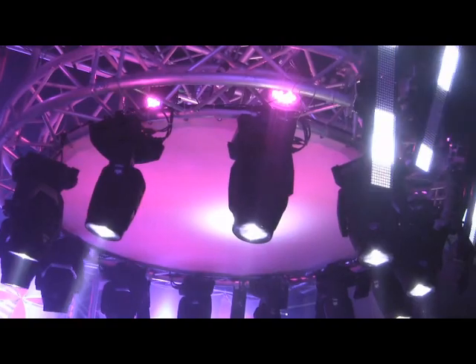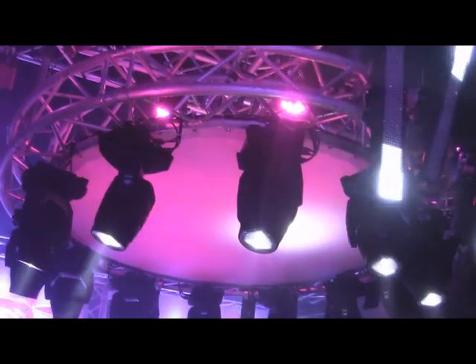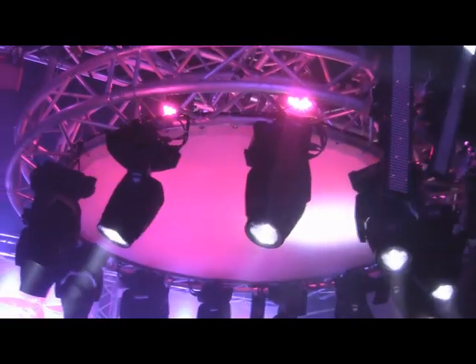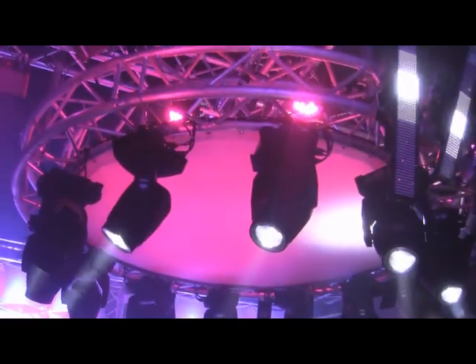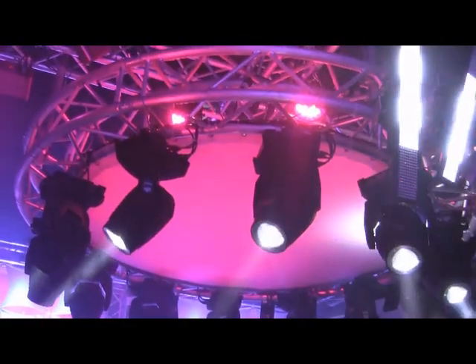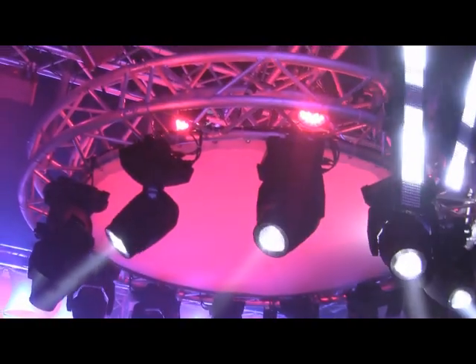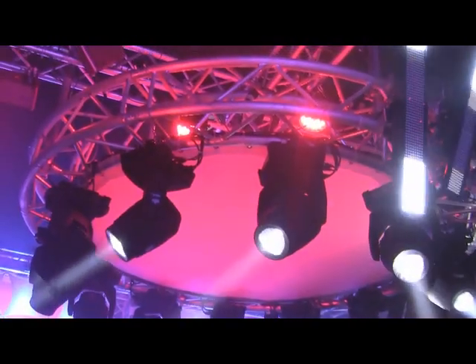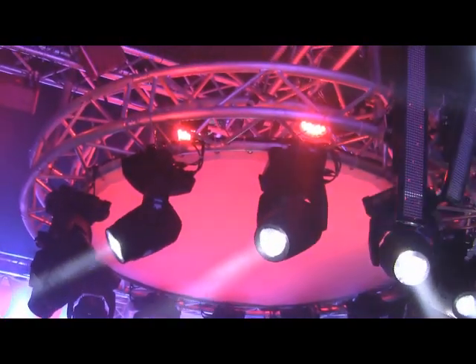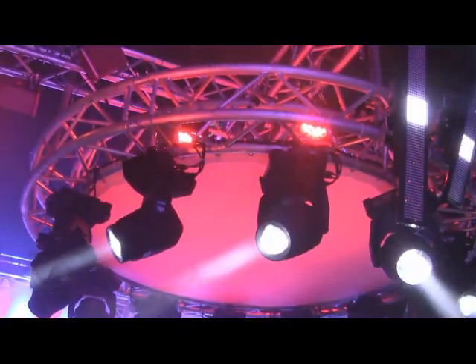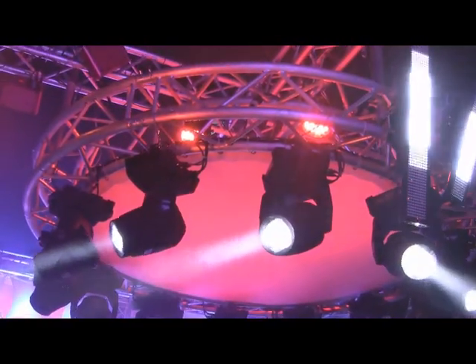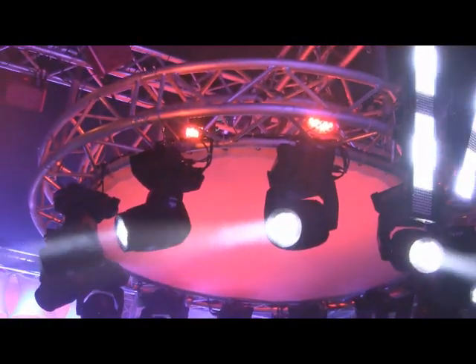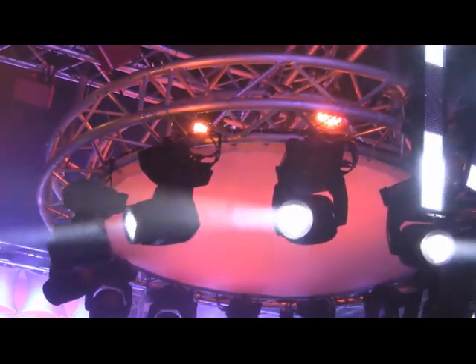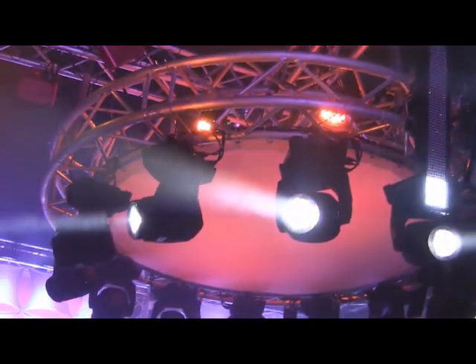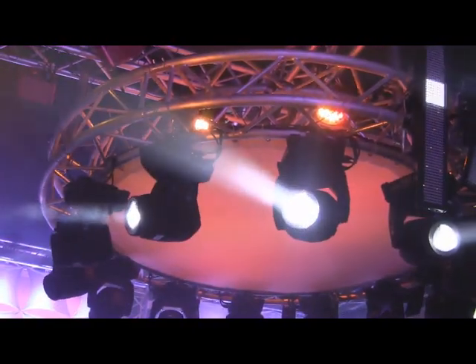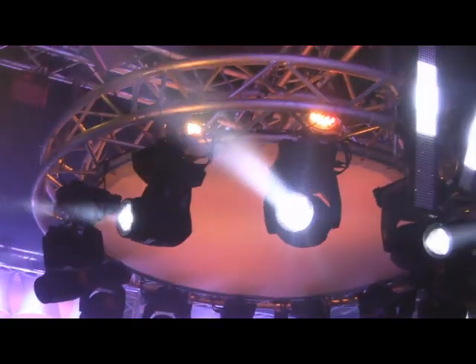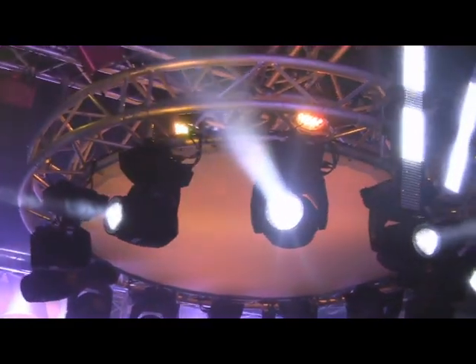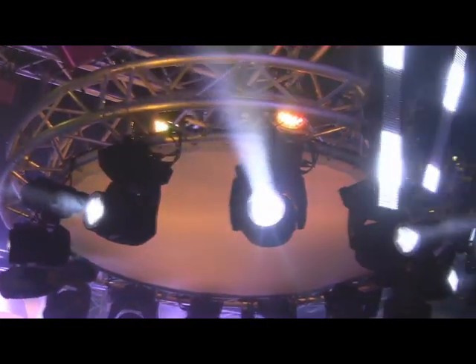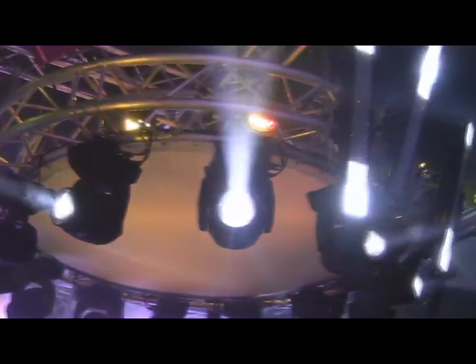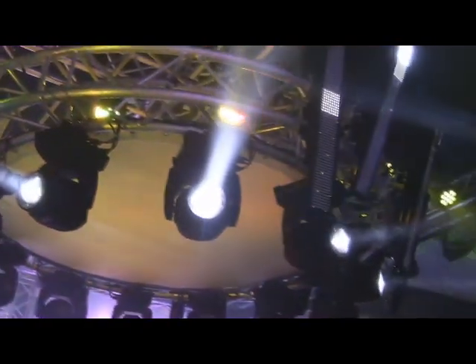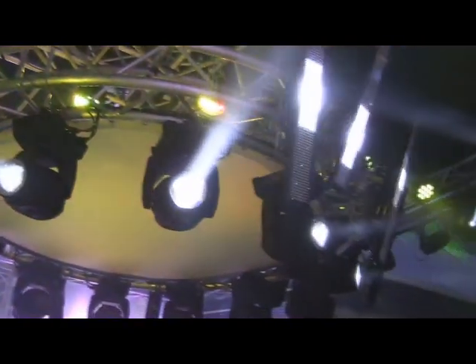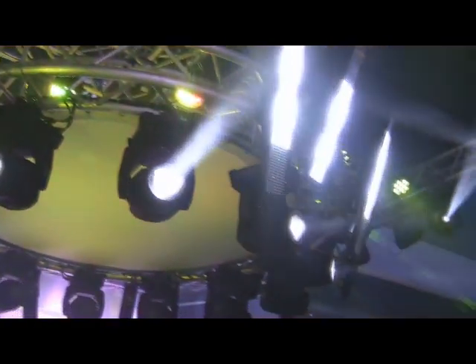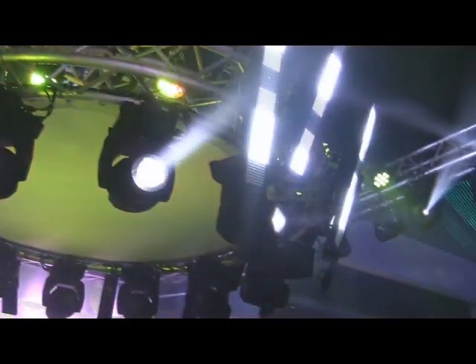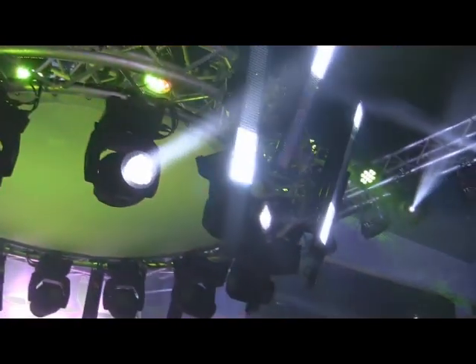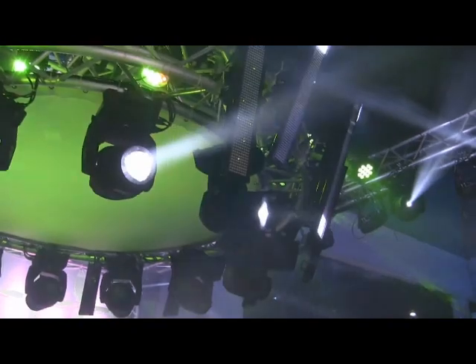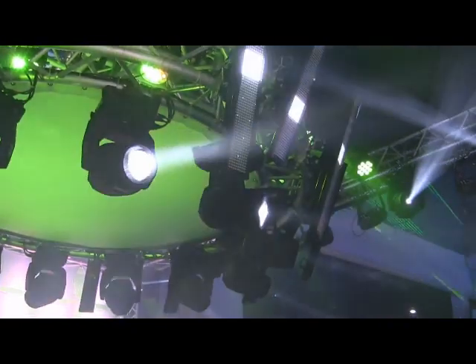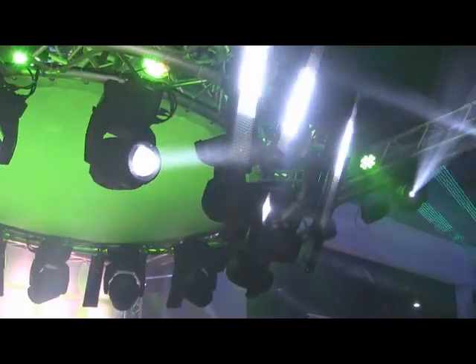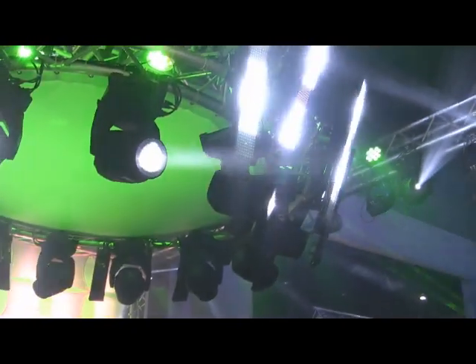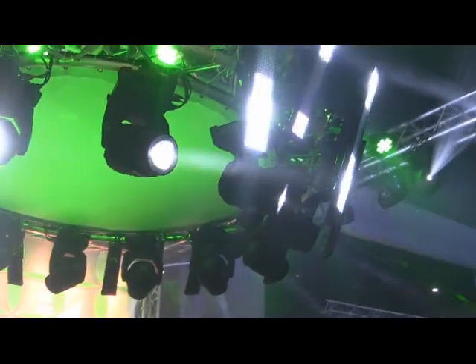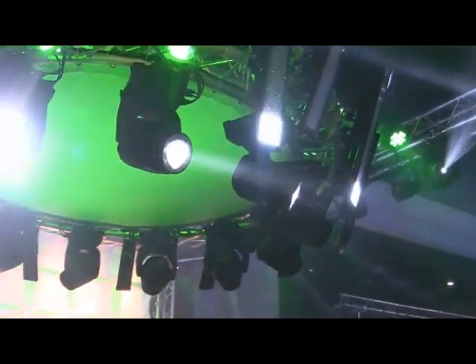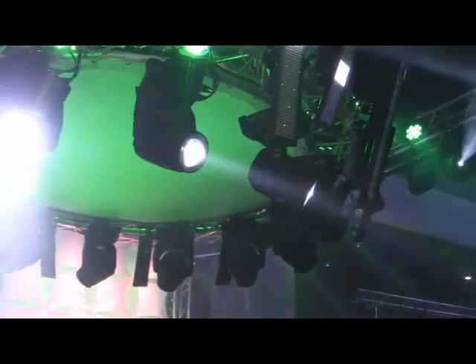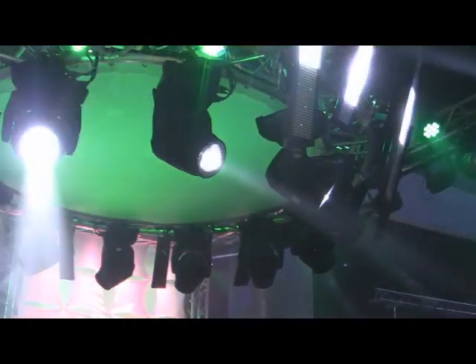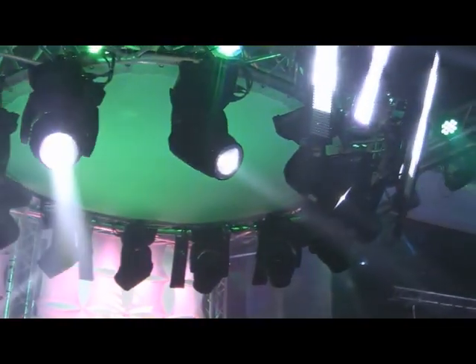Also, they got the new Intimidator beams out here — now look at that, it's sweet. 75 watt LED, really nice, a lot of punch with these things.